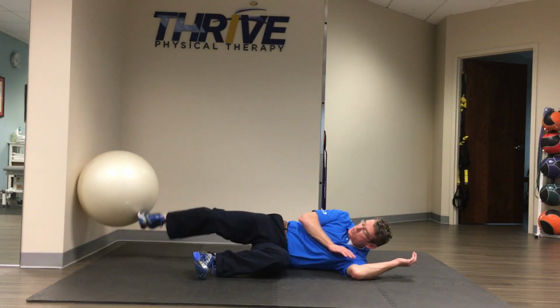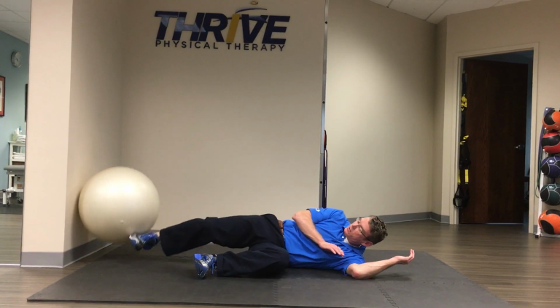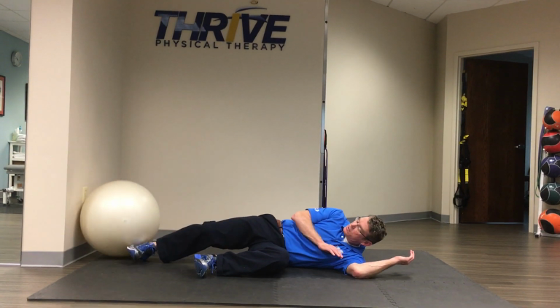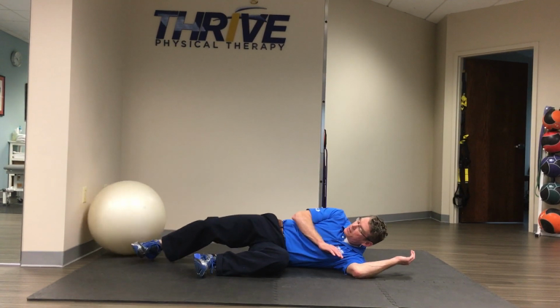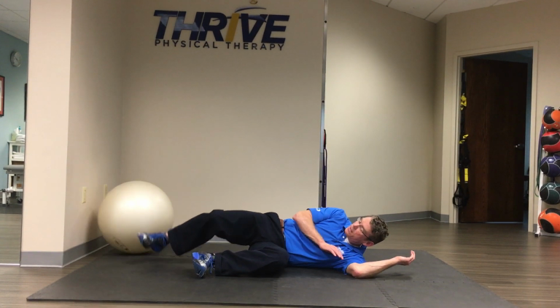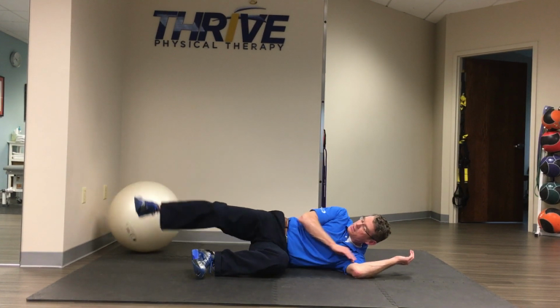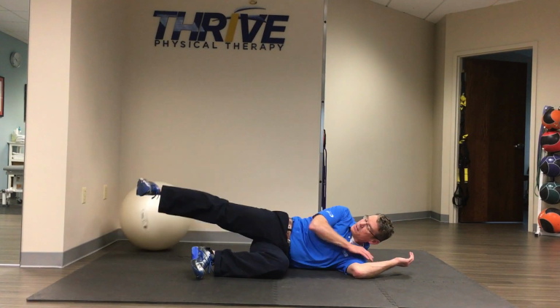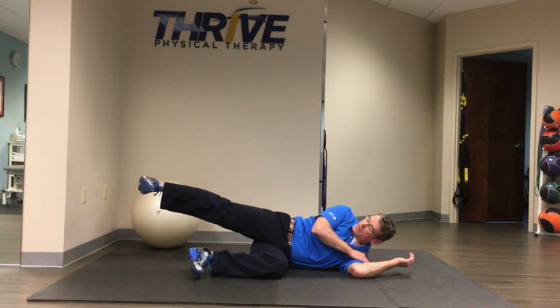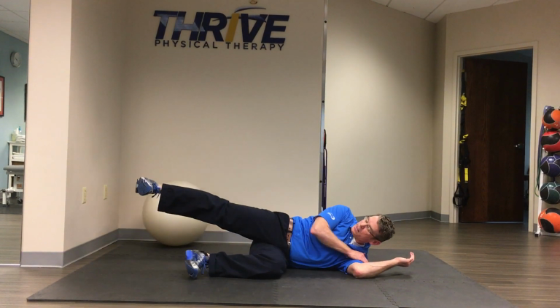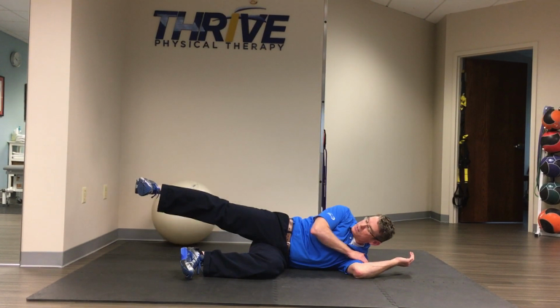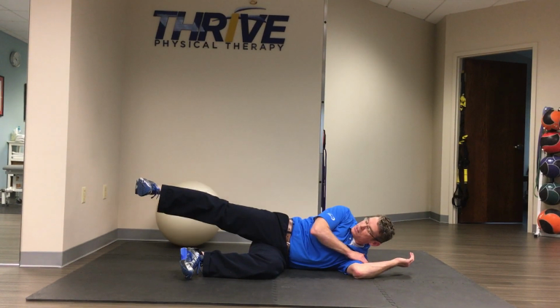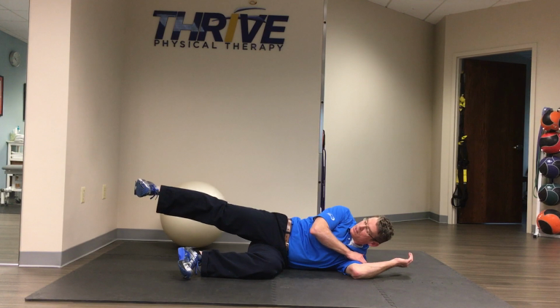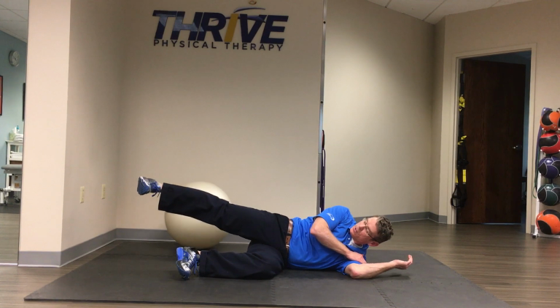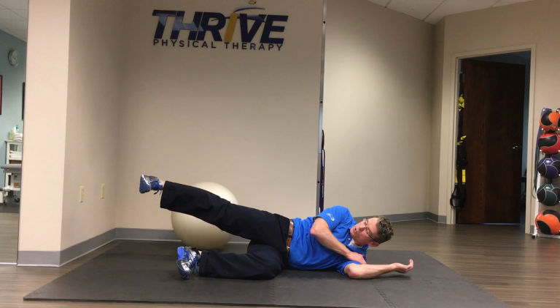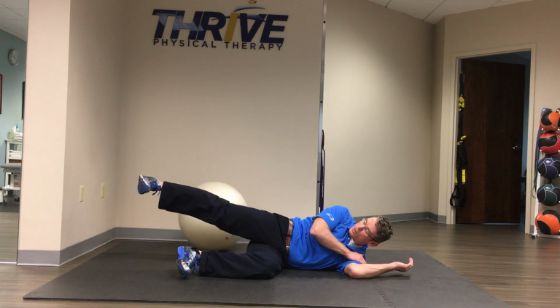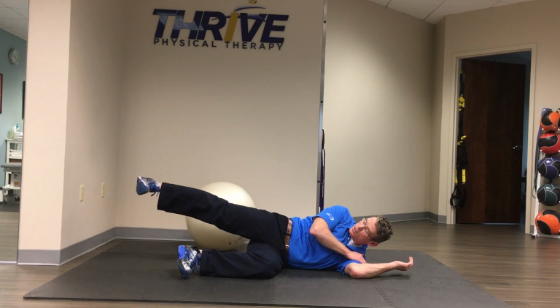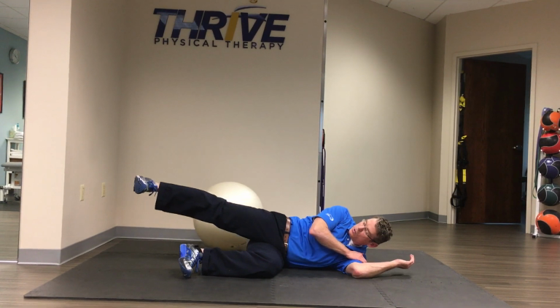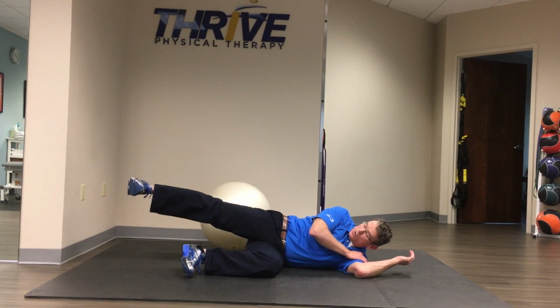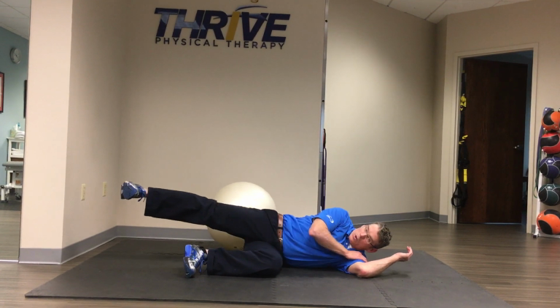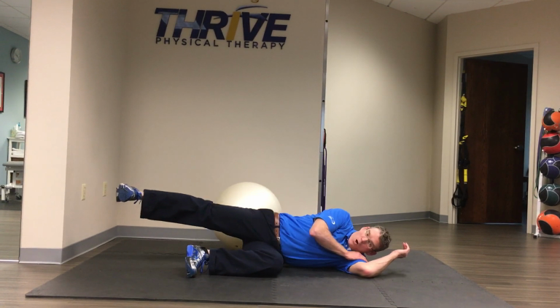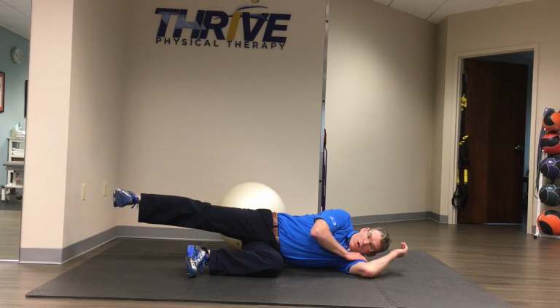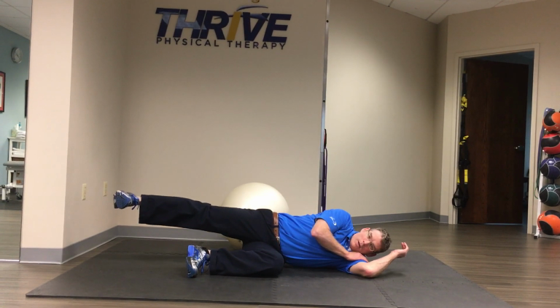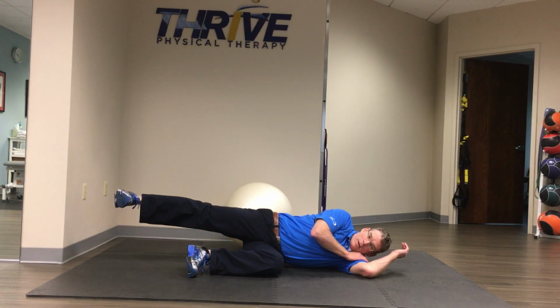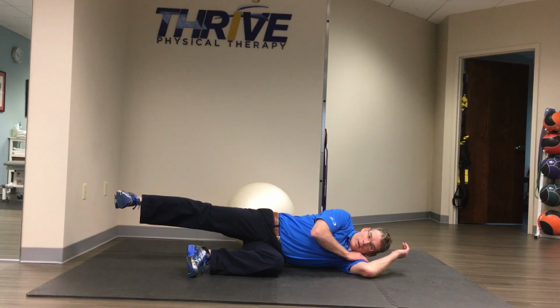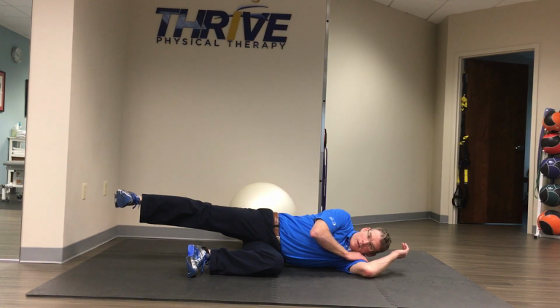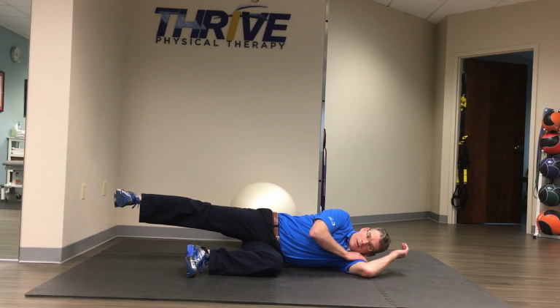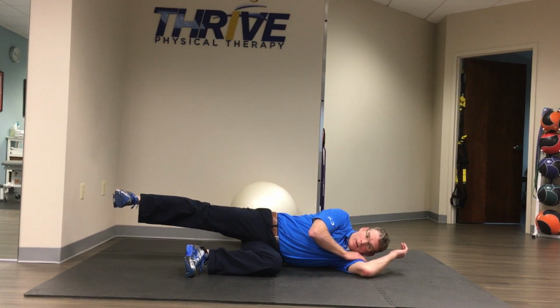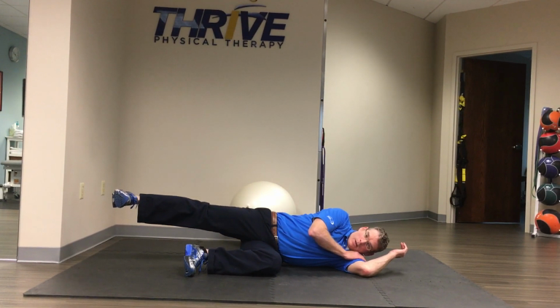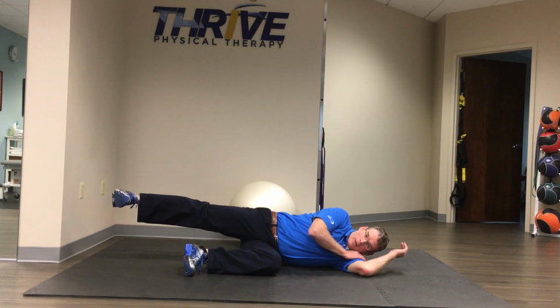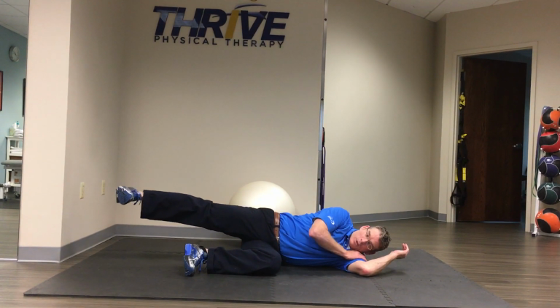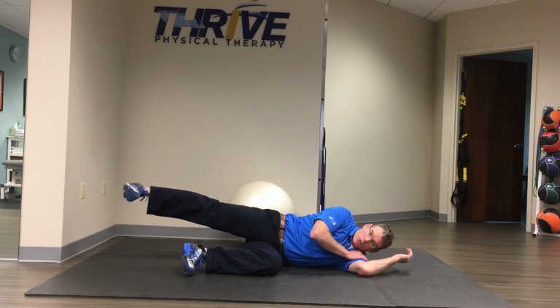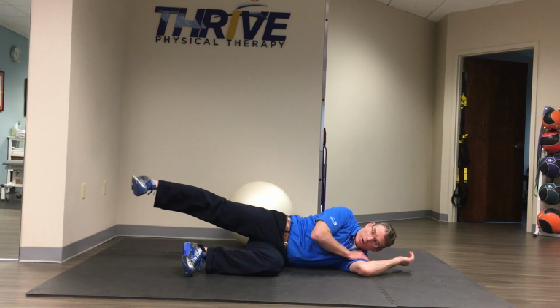And then long again. So essentially it looks like this: it's short, long, short.